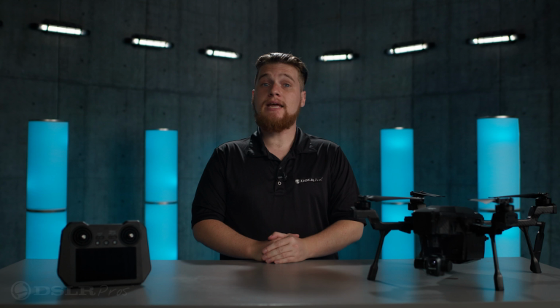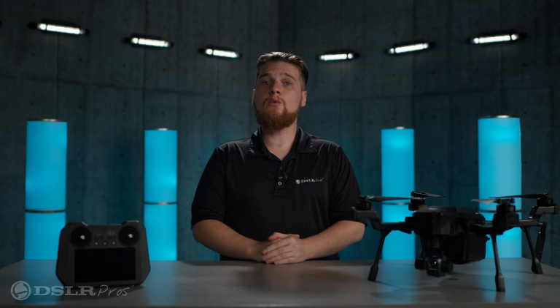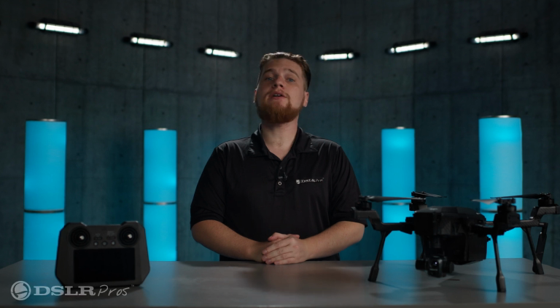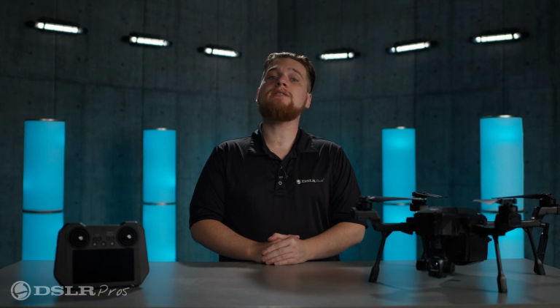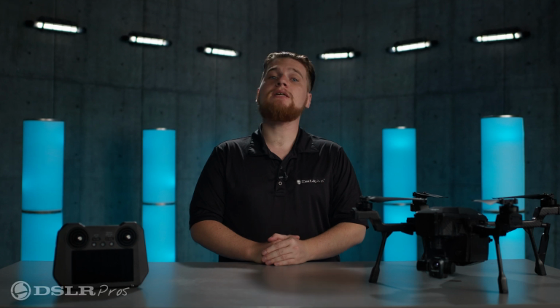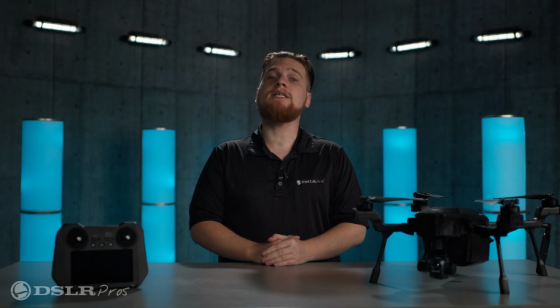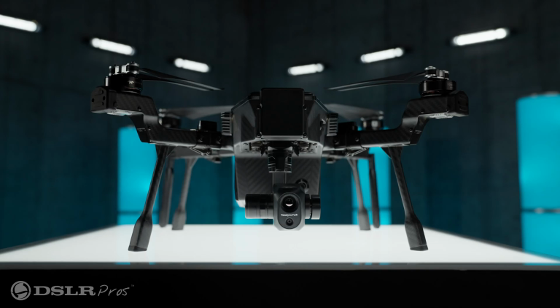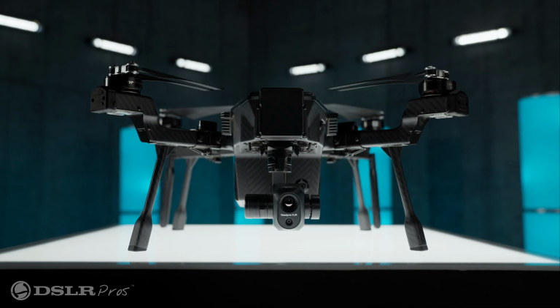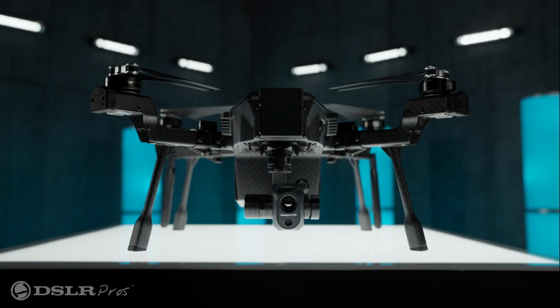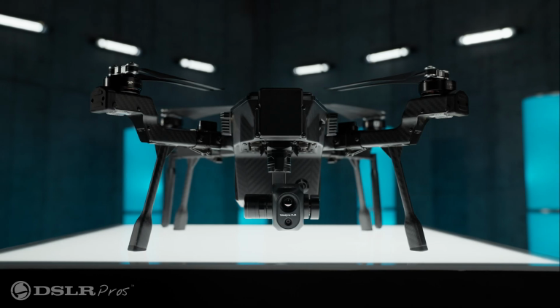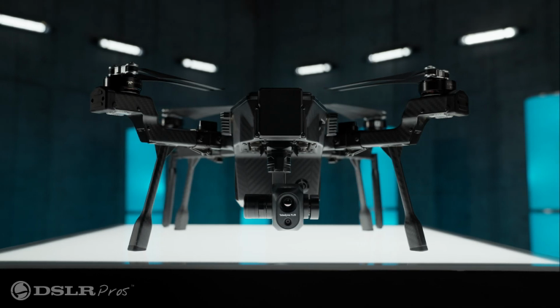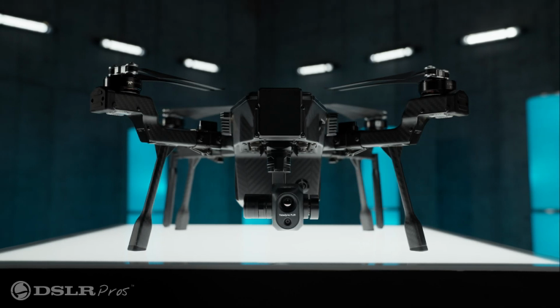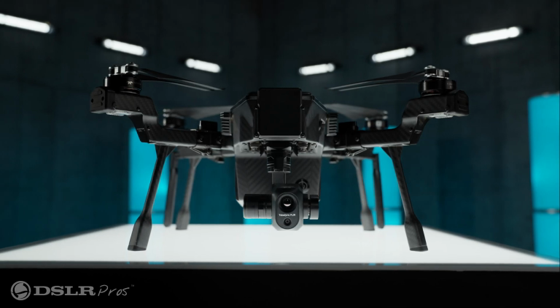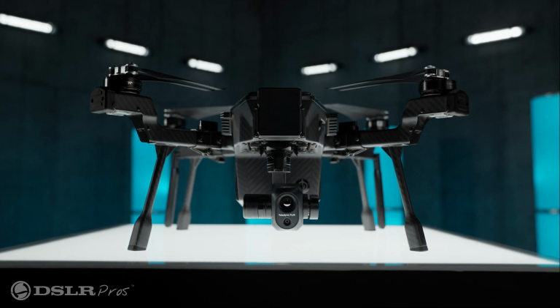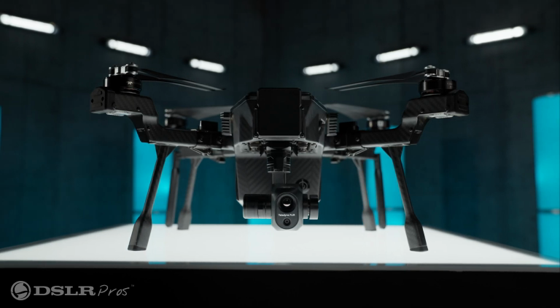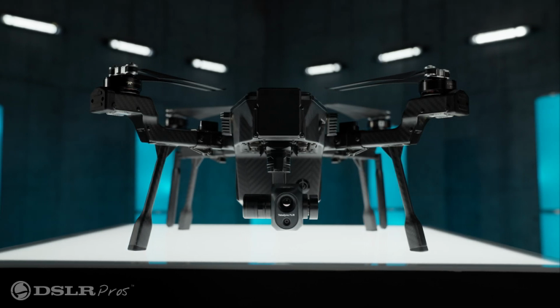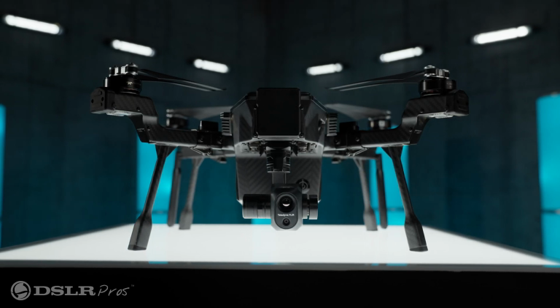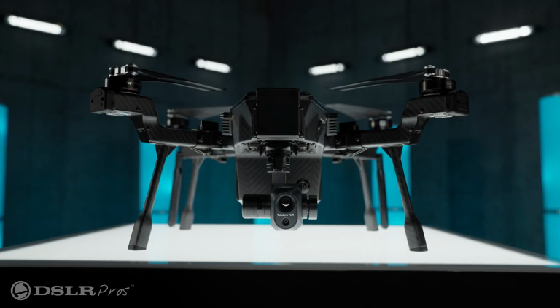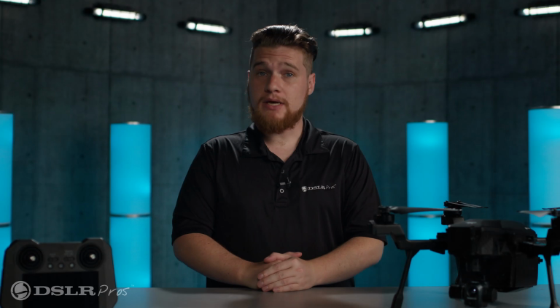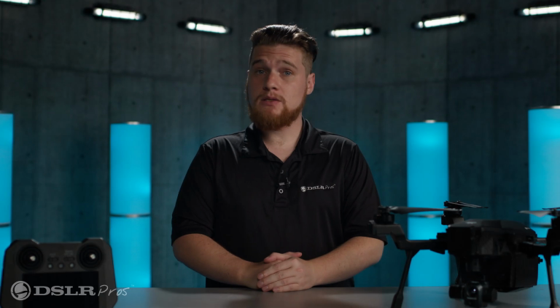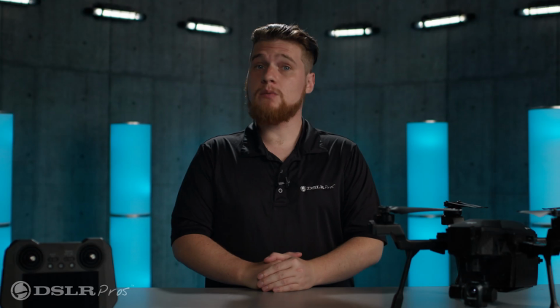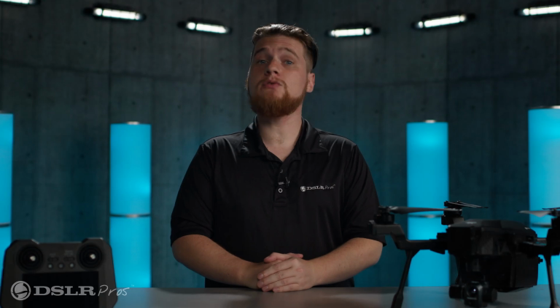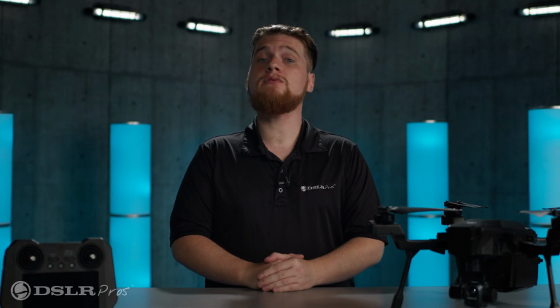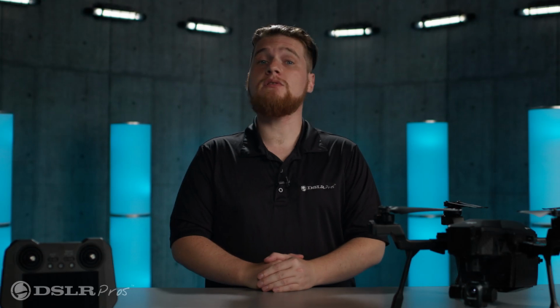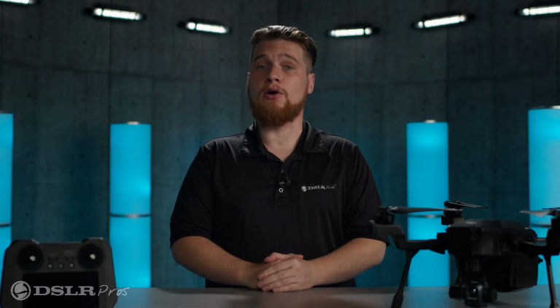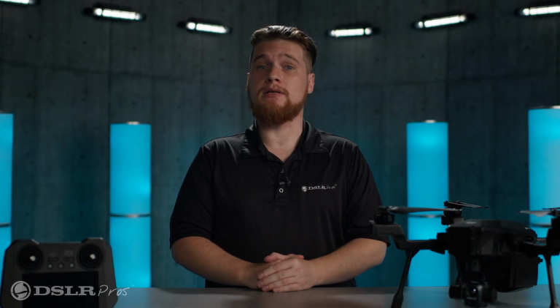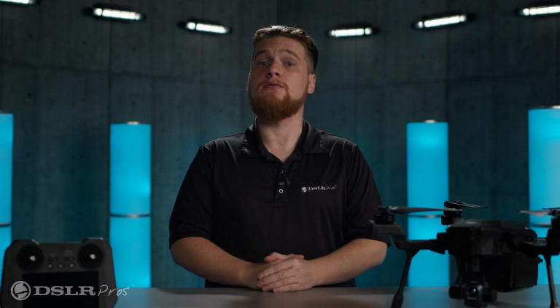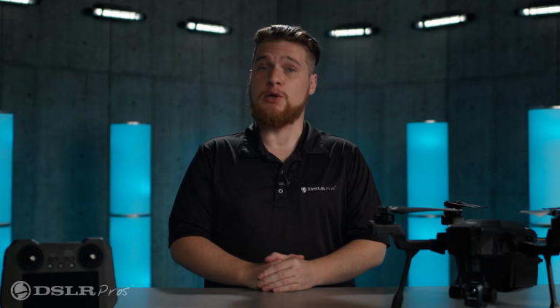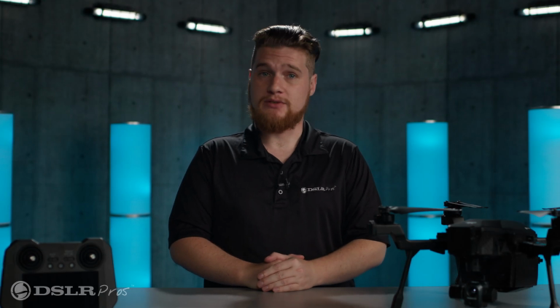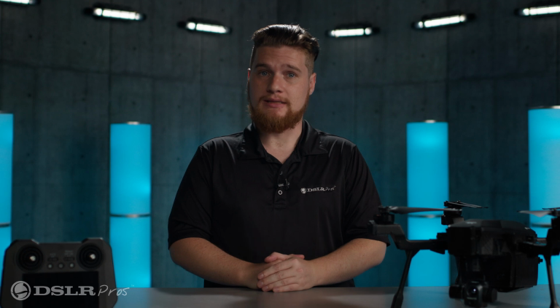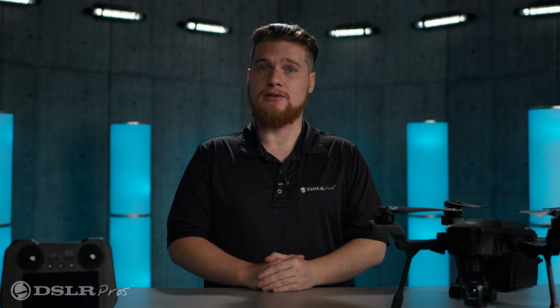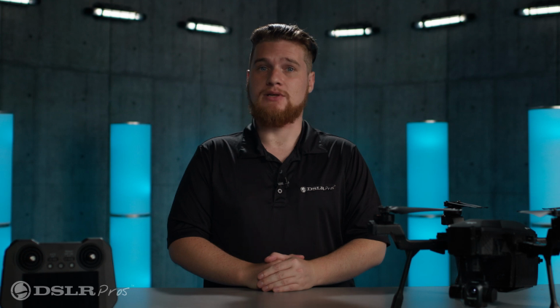Today we're going to discuss the Teledyne FLIR SIRUS and why it's one of the best thermal drones on the market for under $10,000.